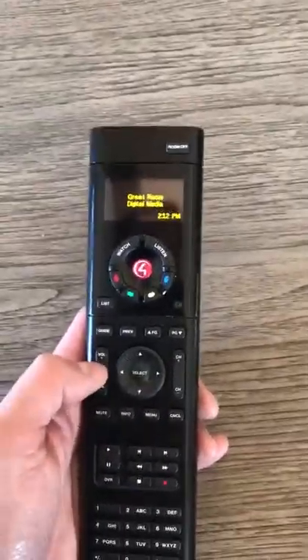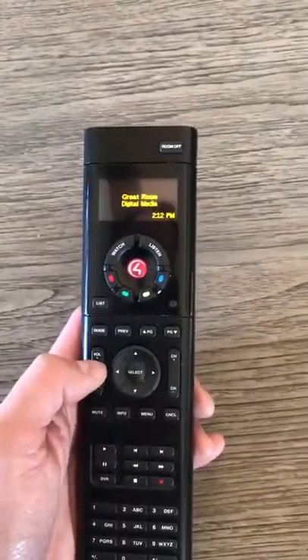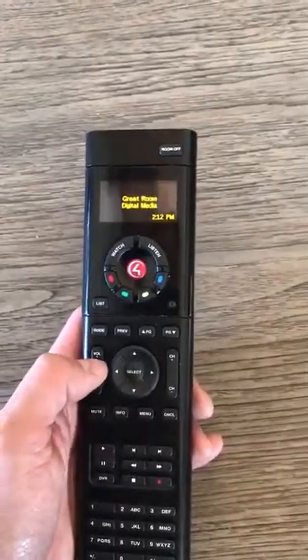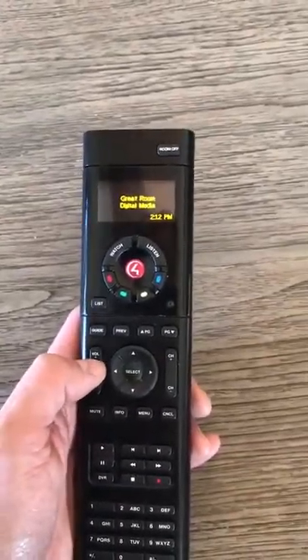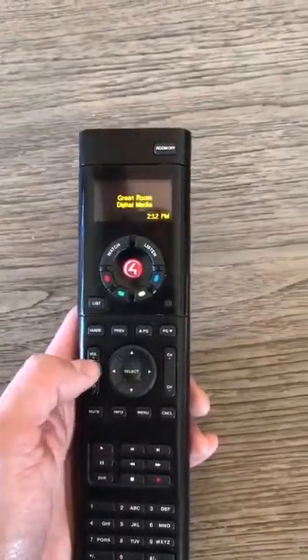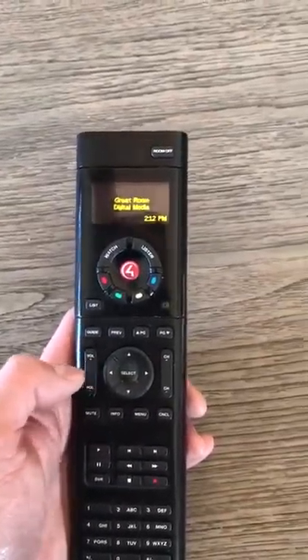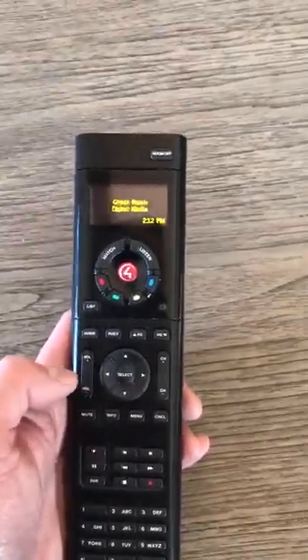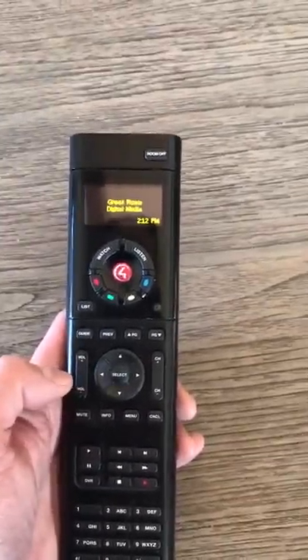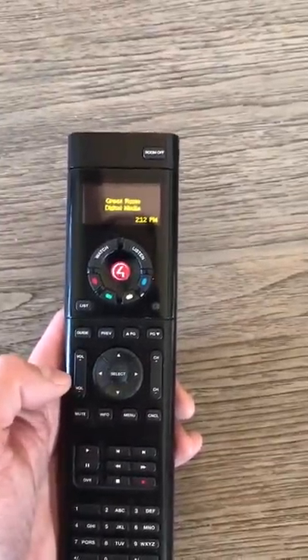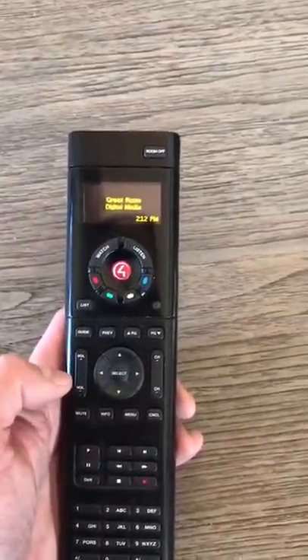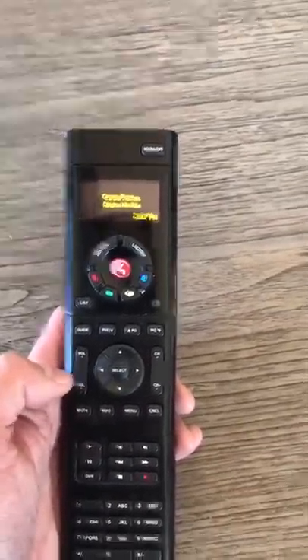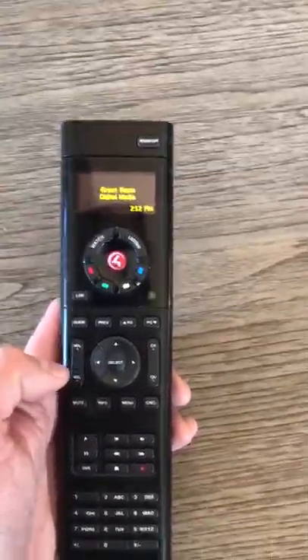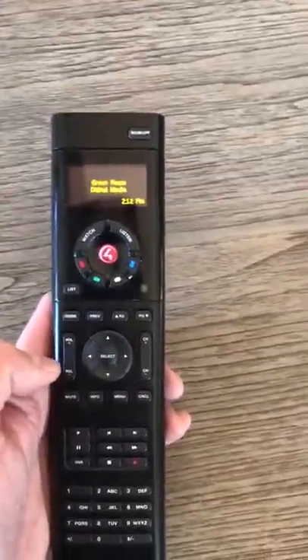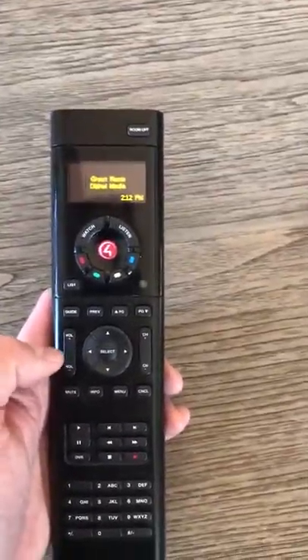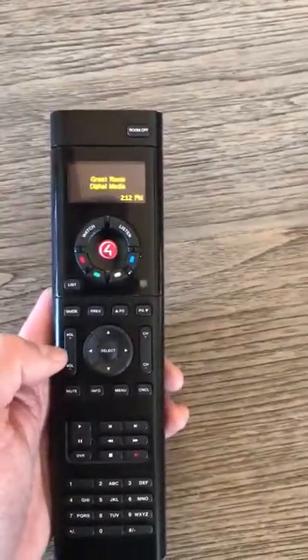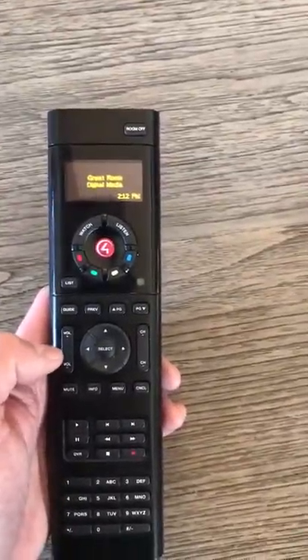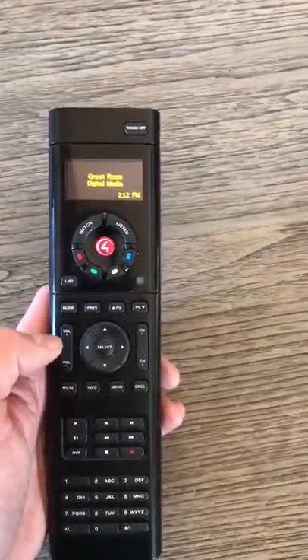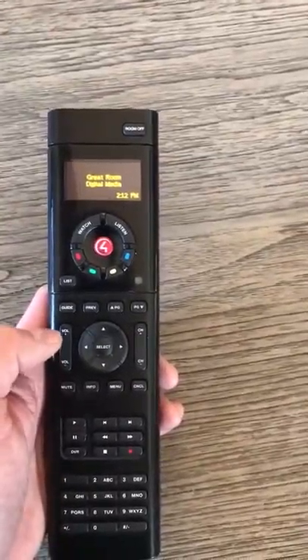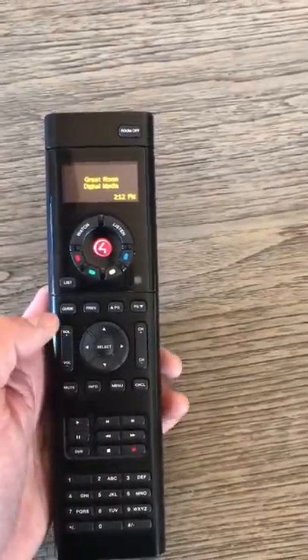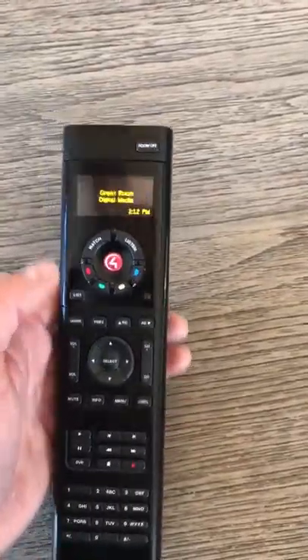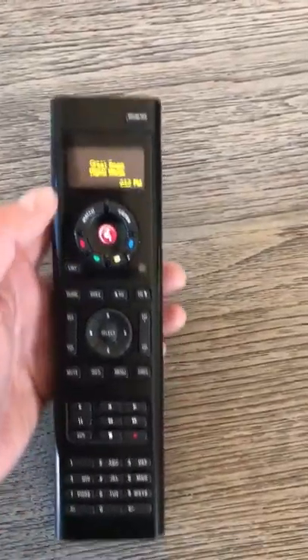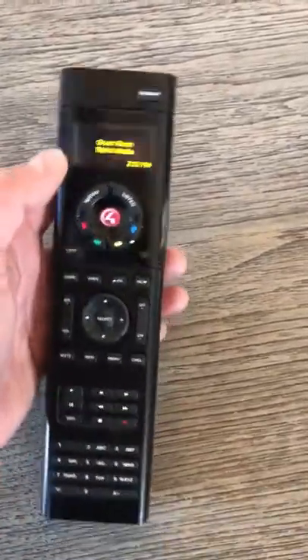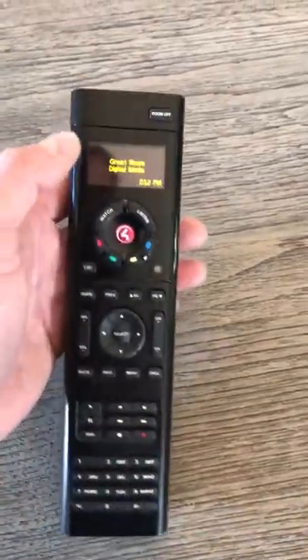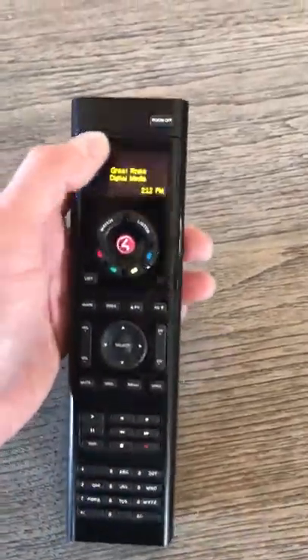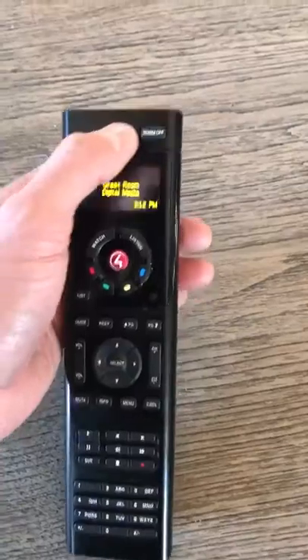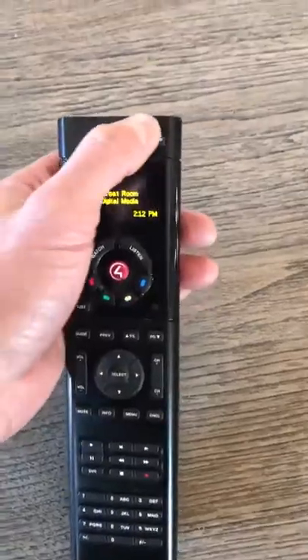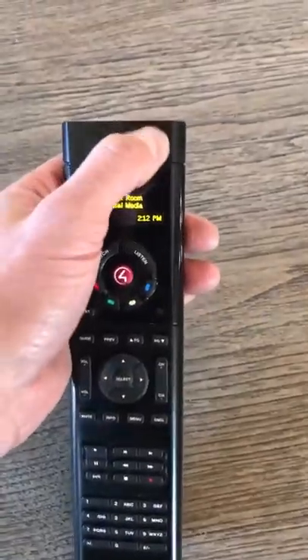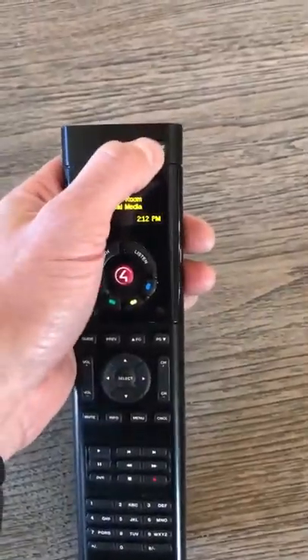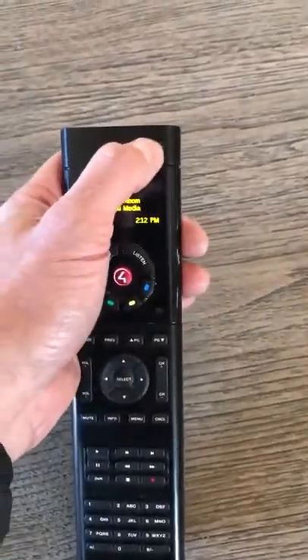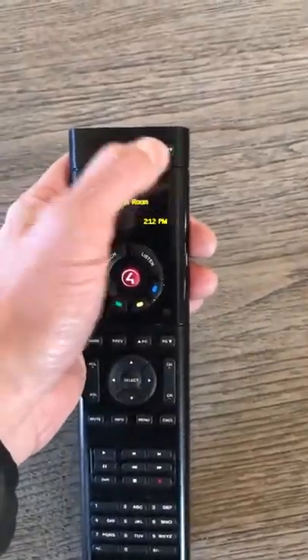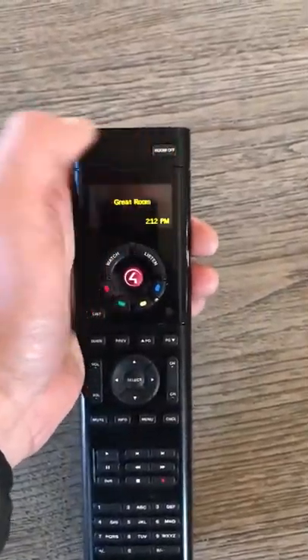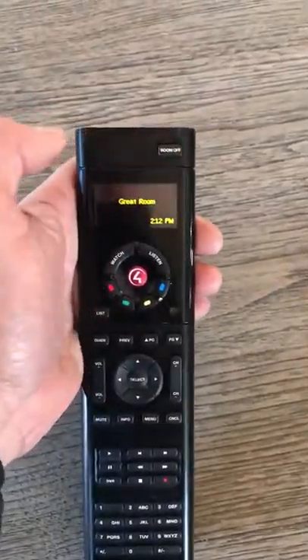Volume up — that's it. If you want to turn it off, hit the room off button.